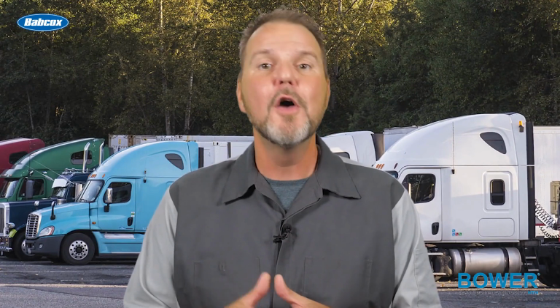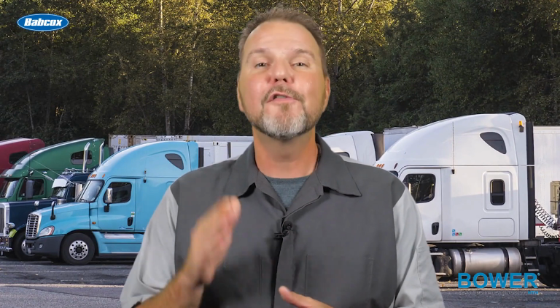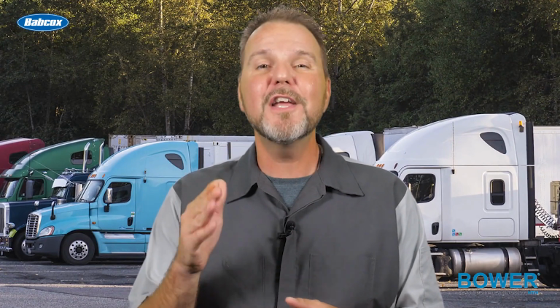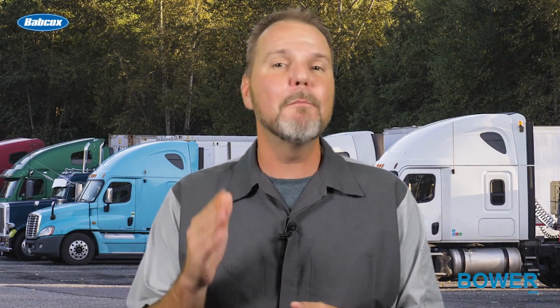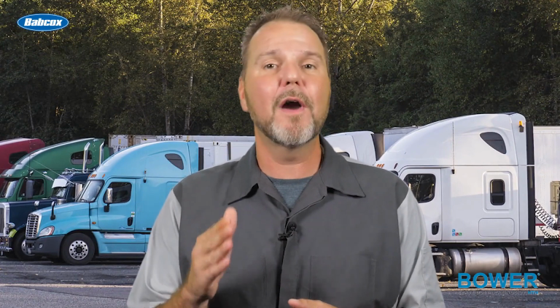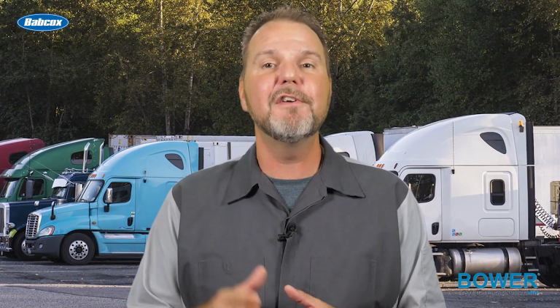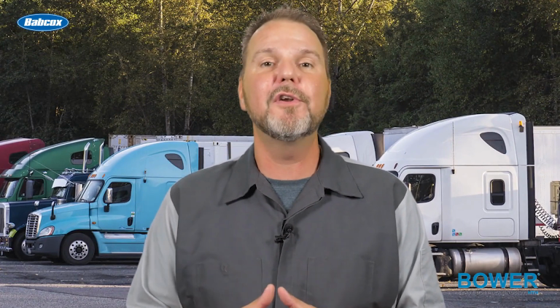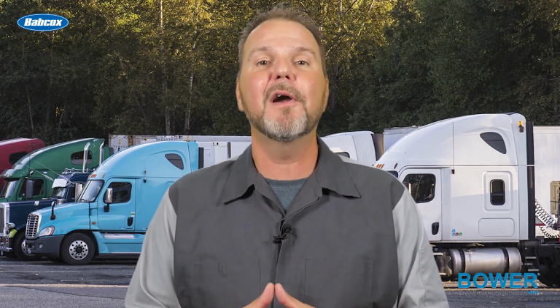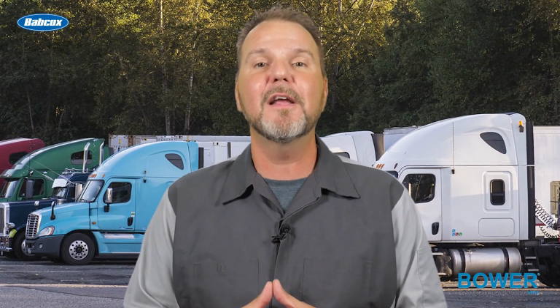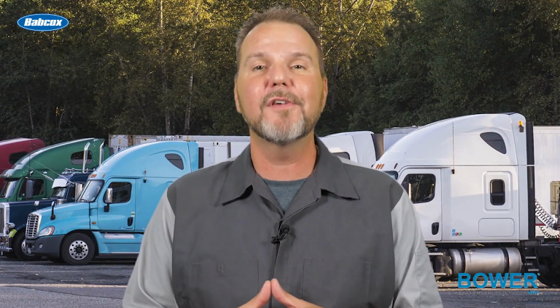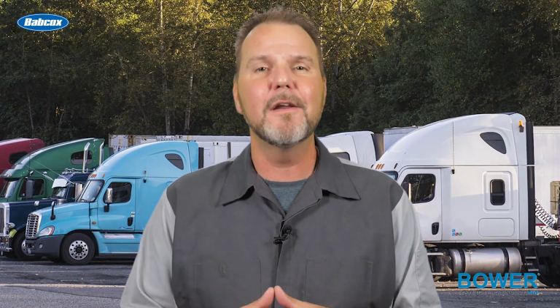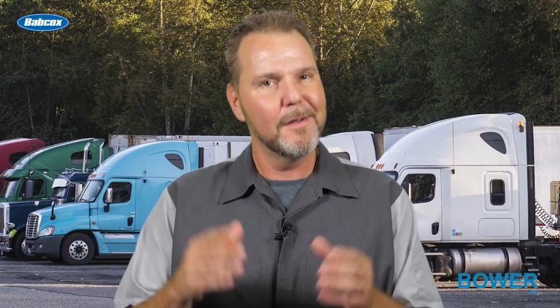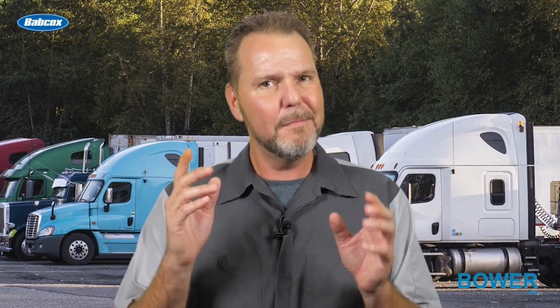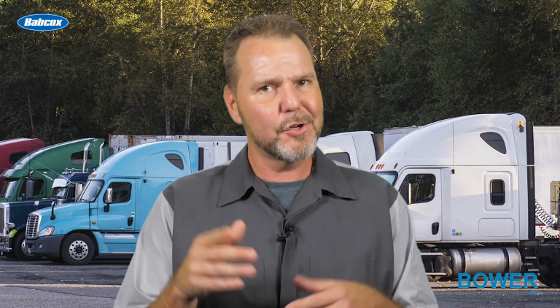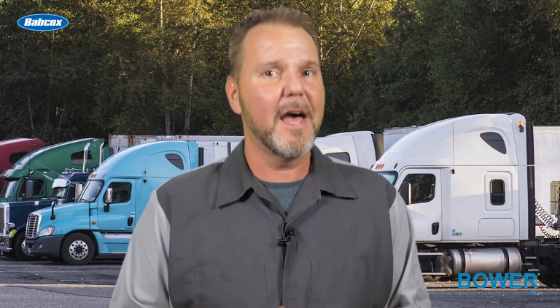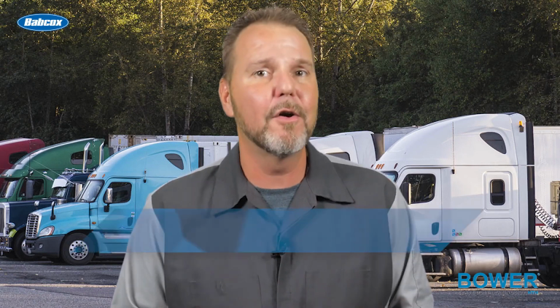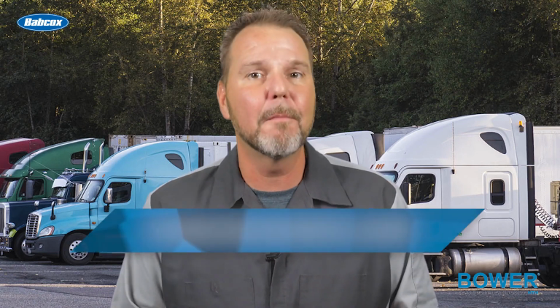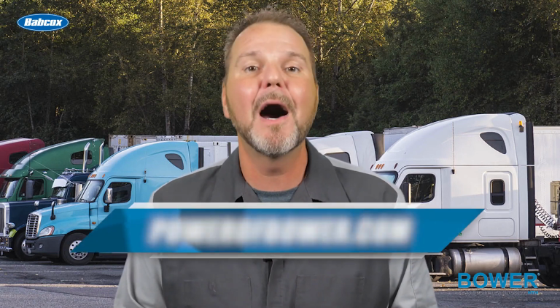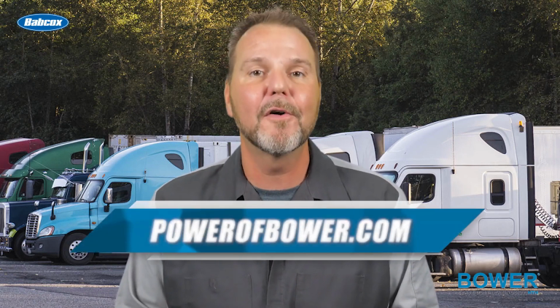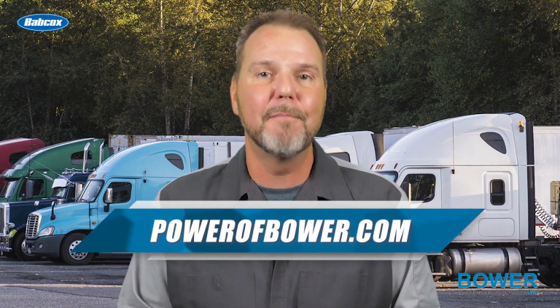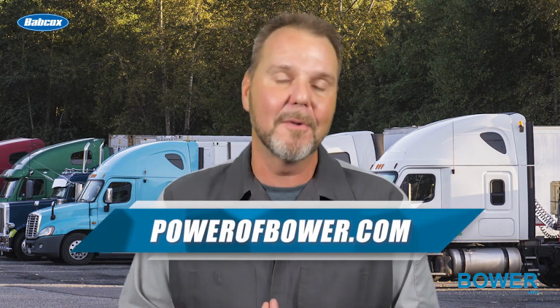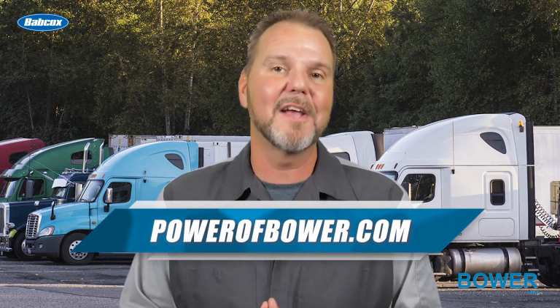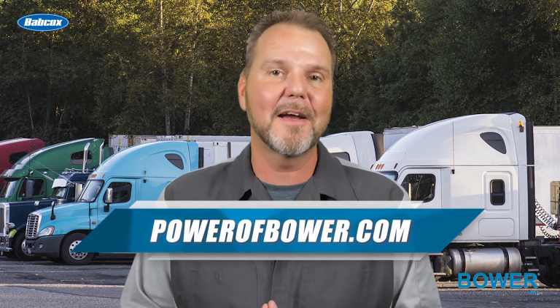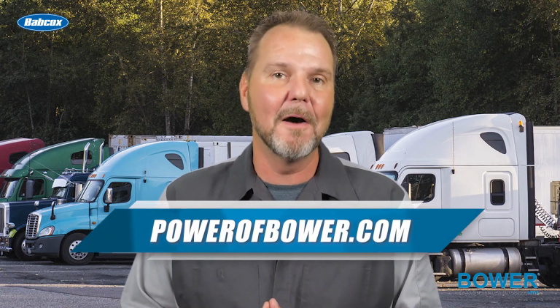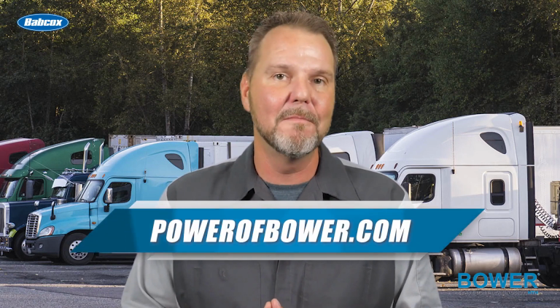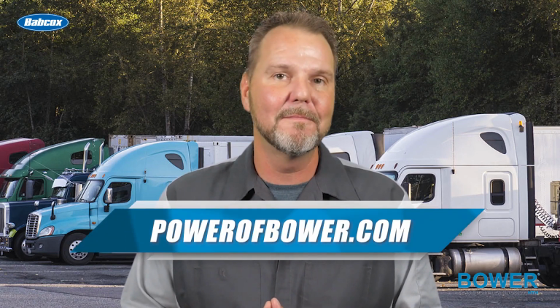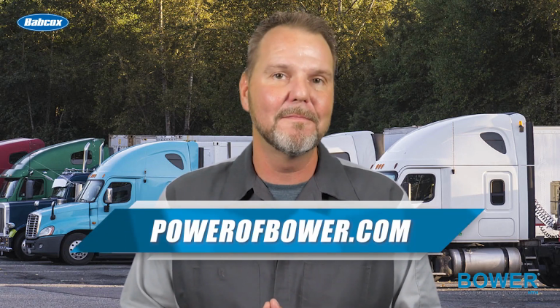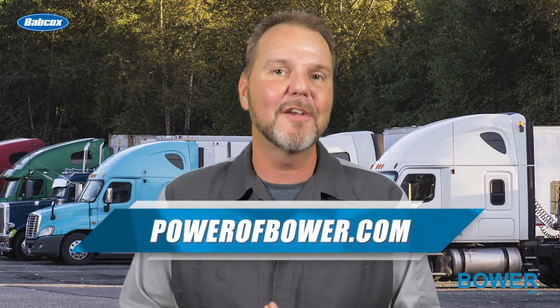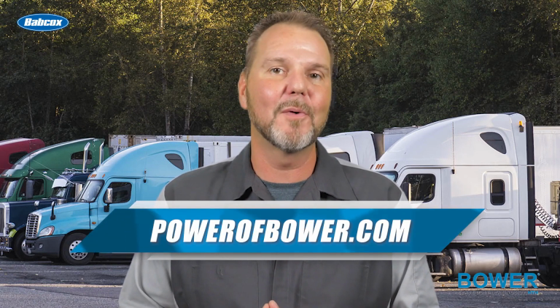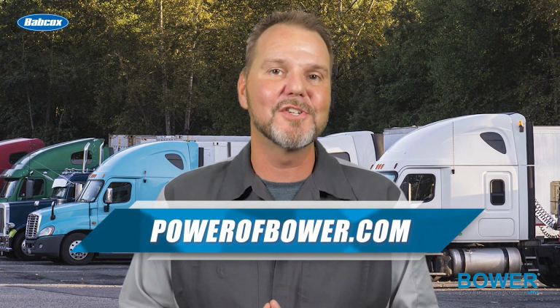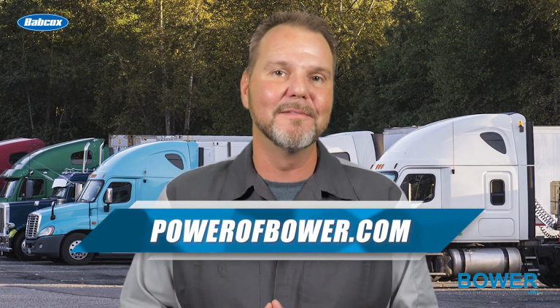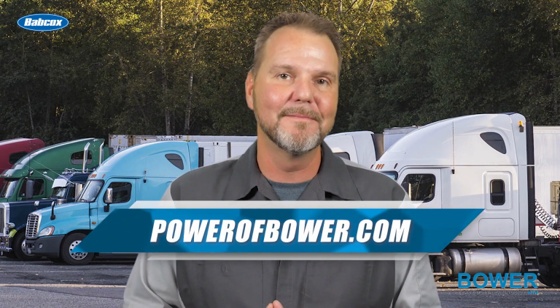For even more heavy duty bearing insight, be sure to head over to PowerOfBauer.com. Thanks for watching.